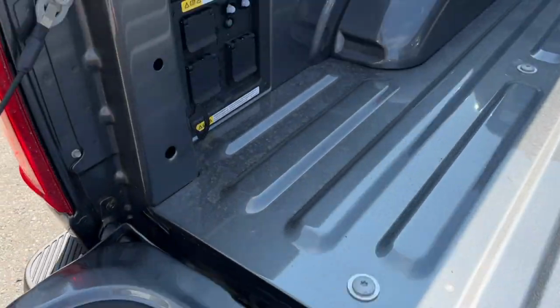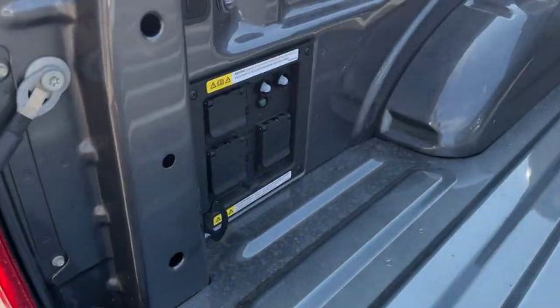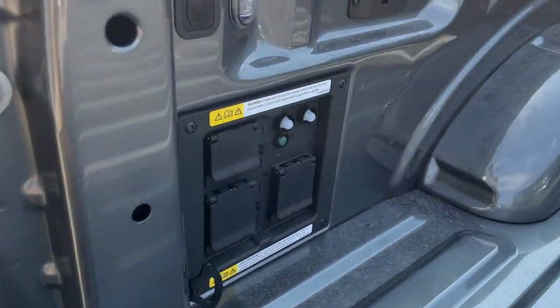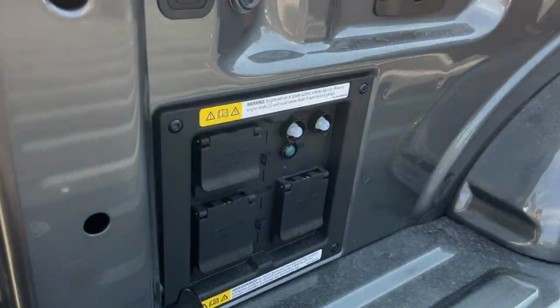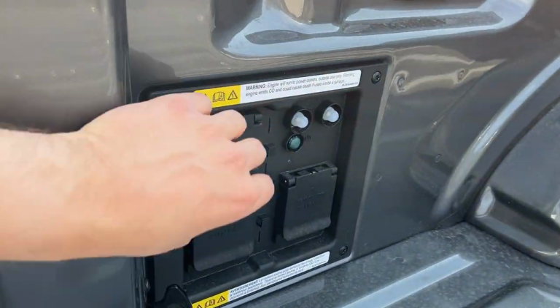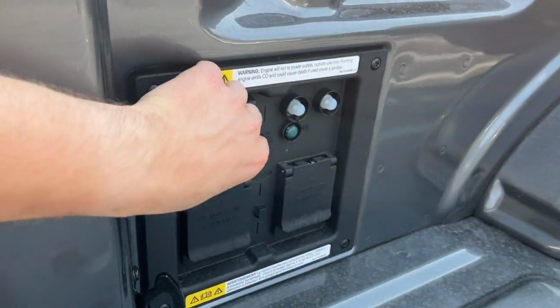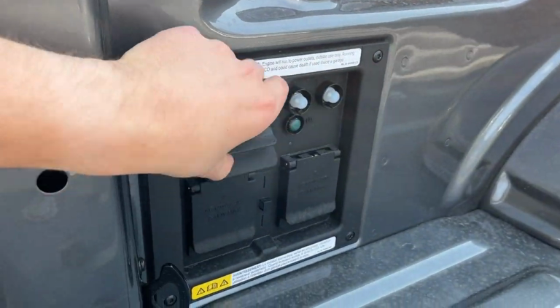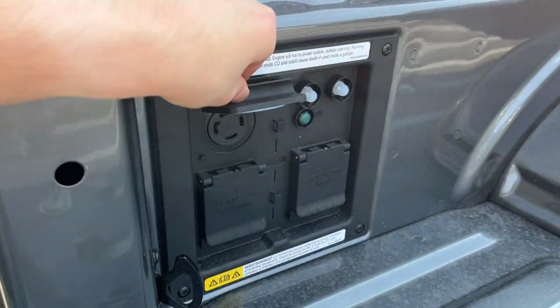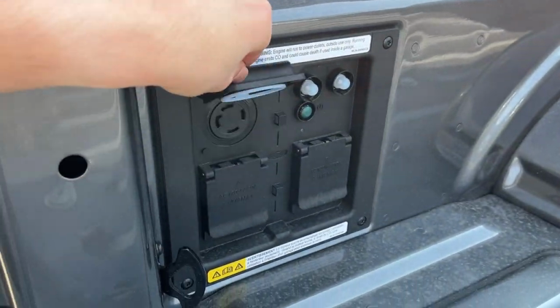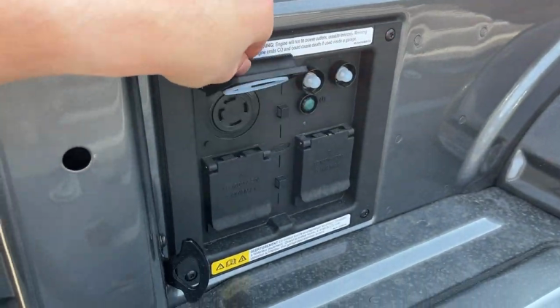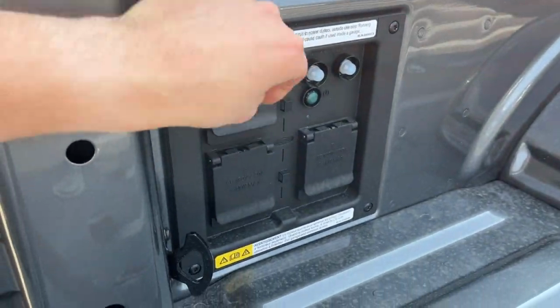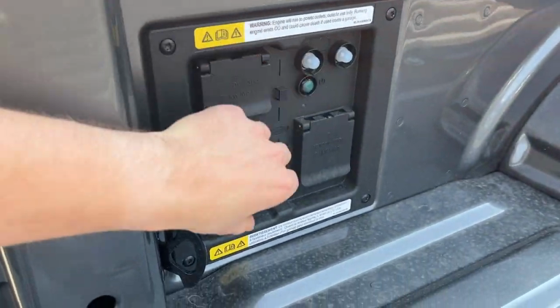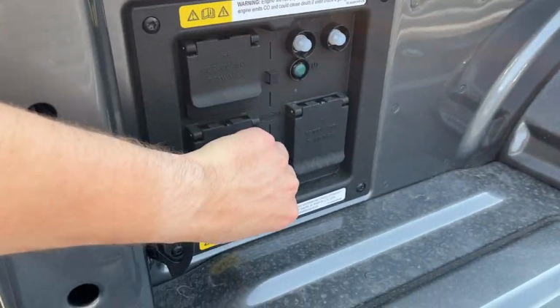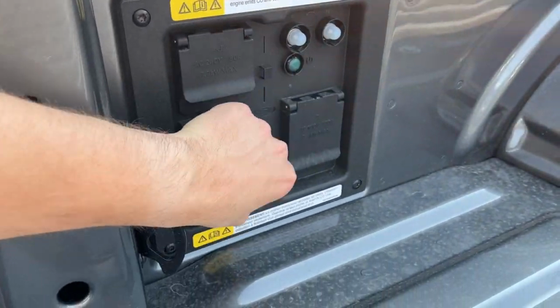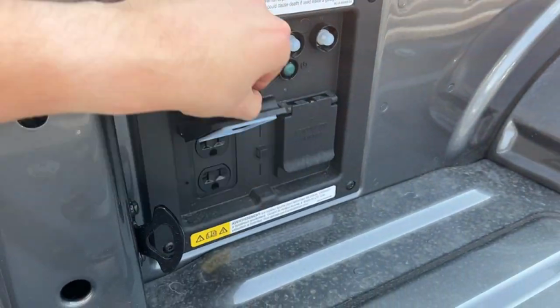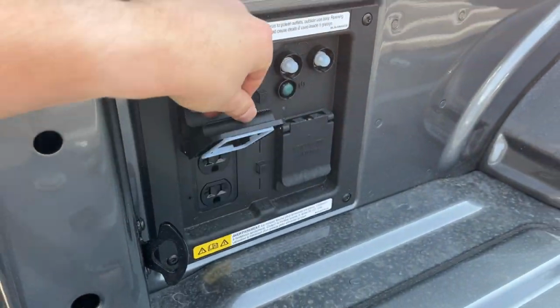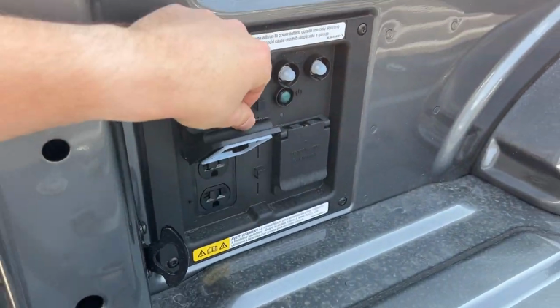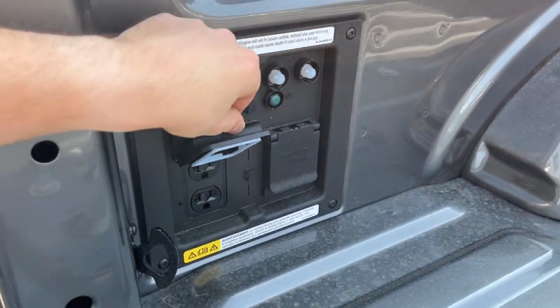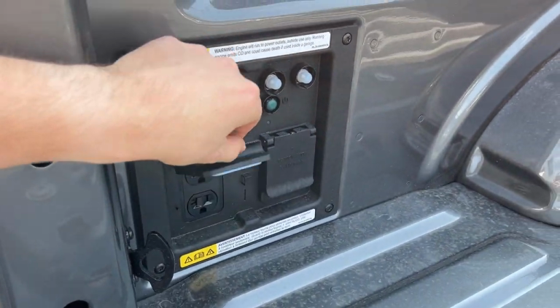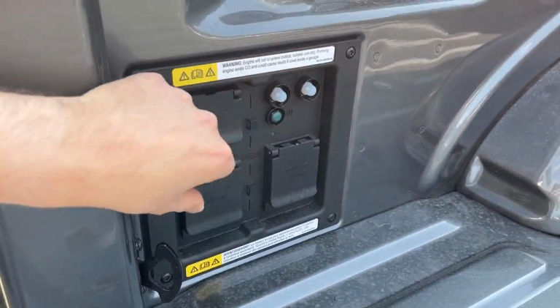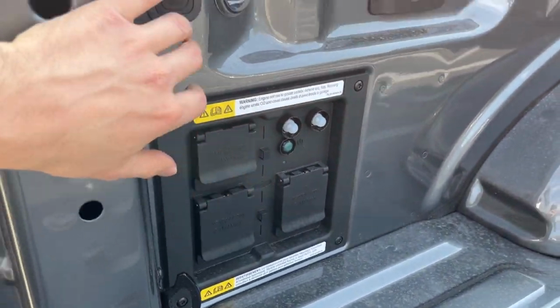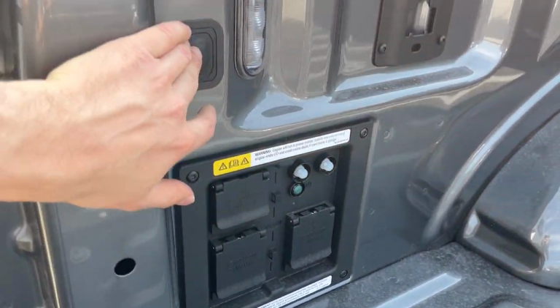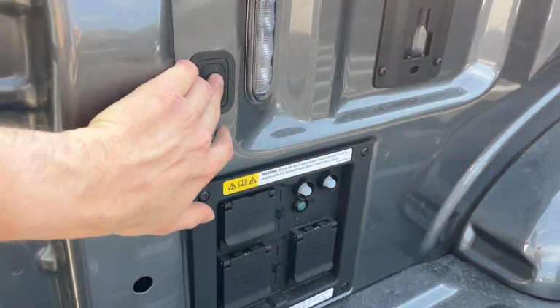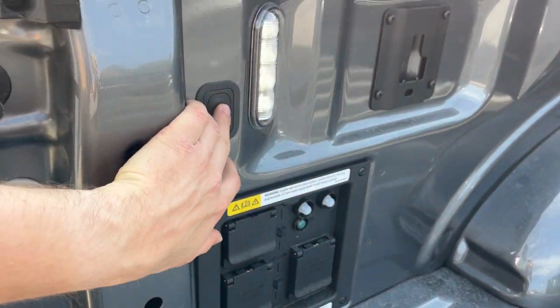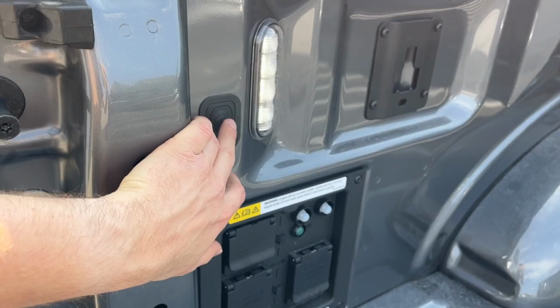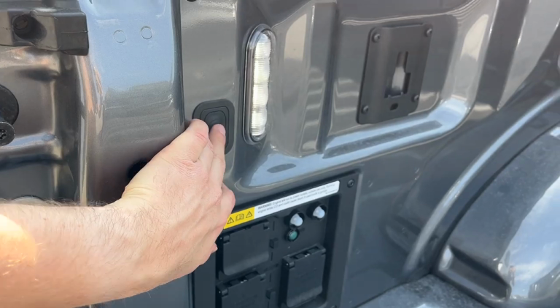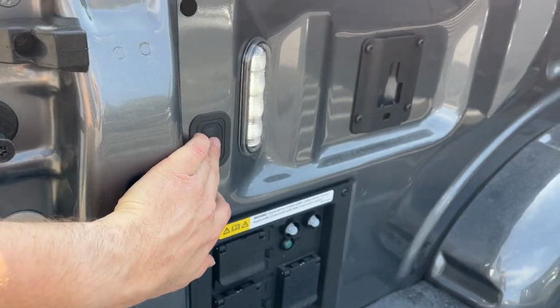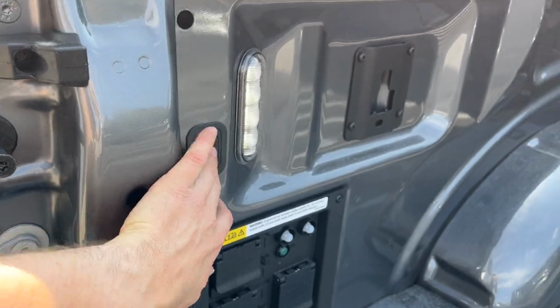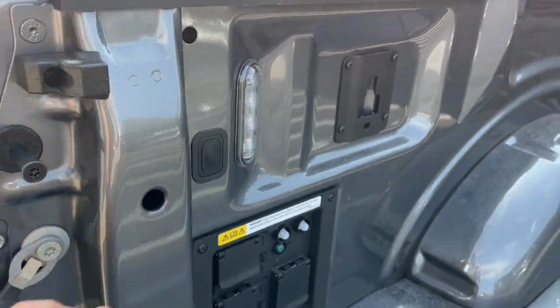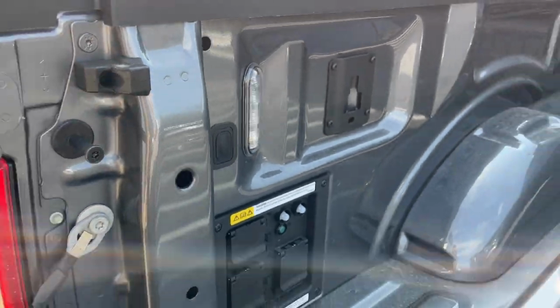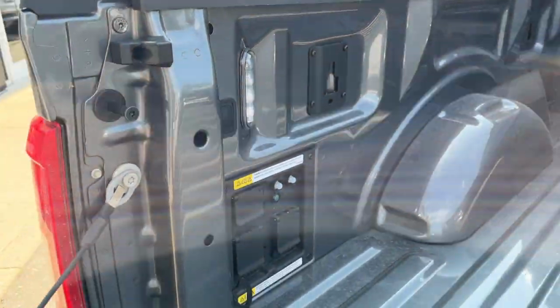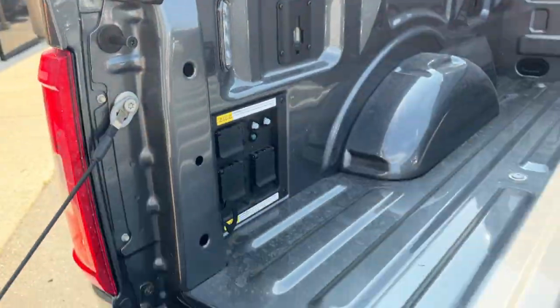As well as your Ford work surface. Back here you do have your 7.2 kilowatt pro power, so you get plenty of power options back here and LED bed lighting.